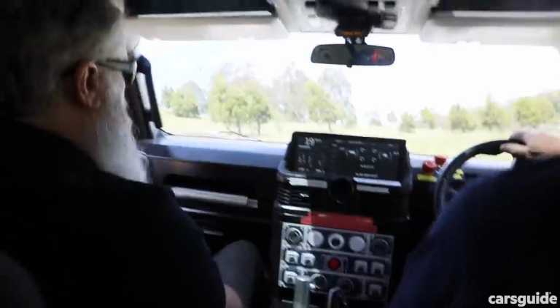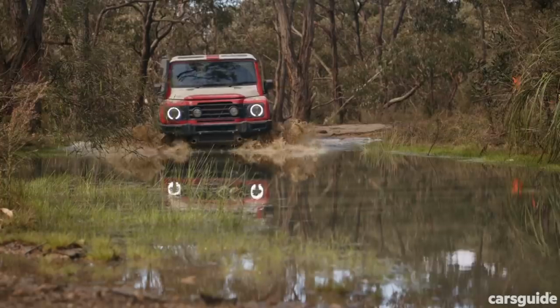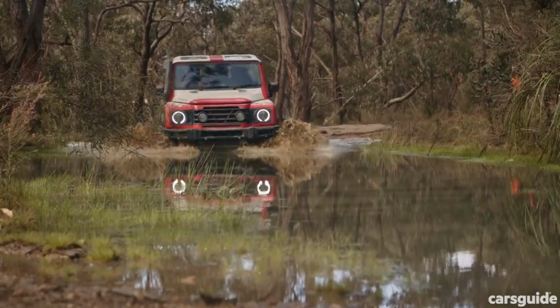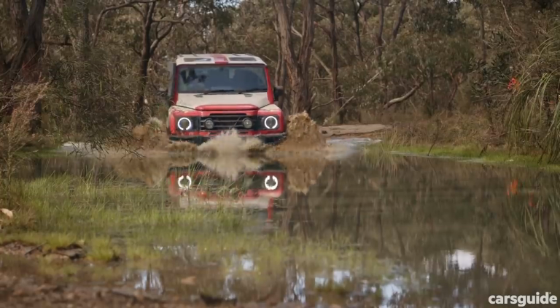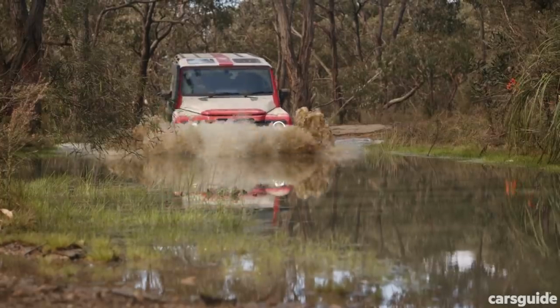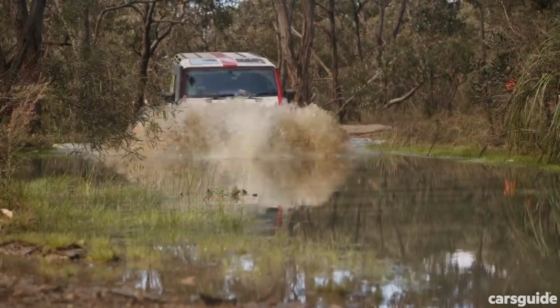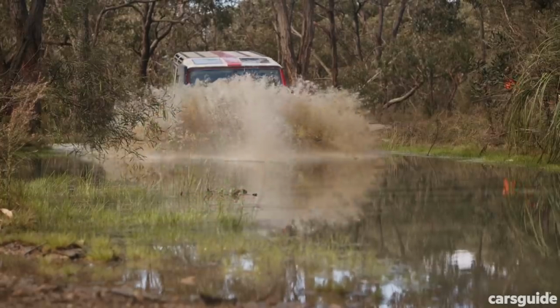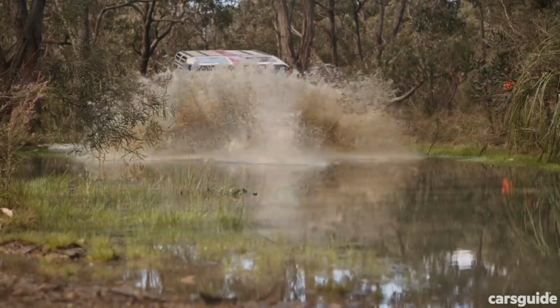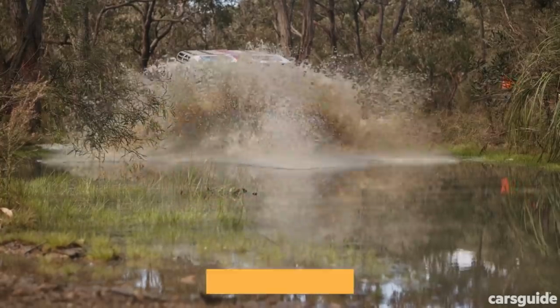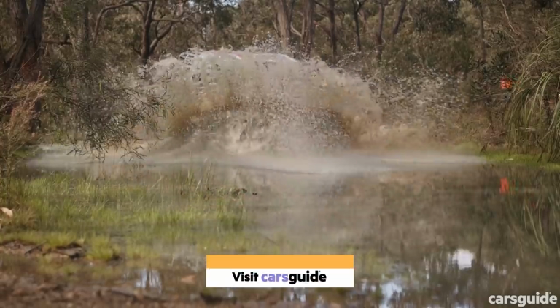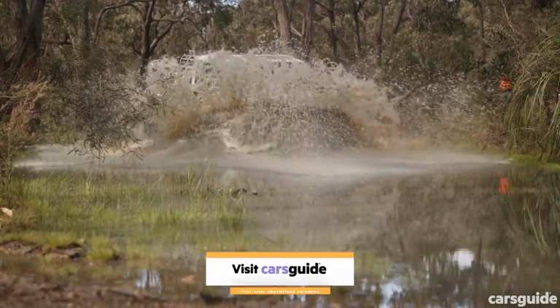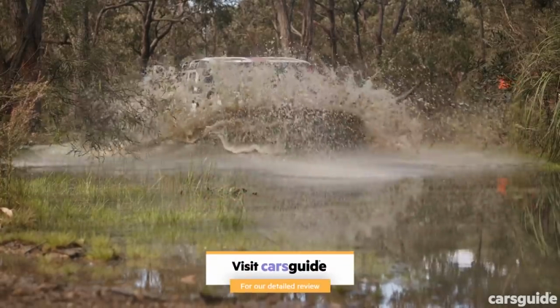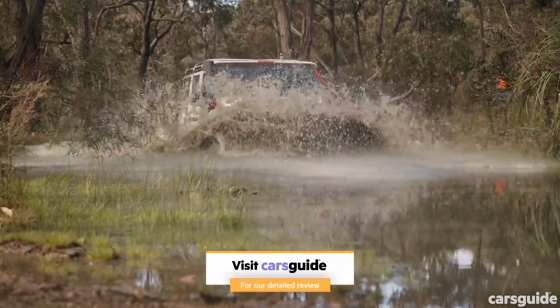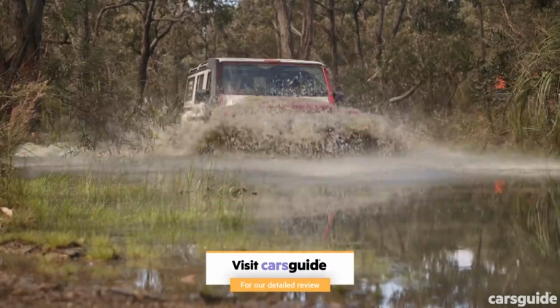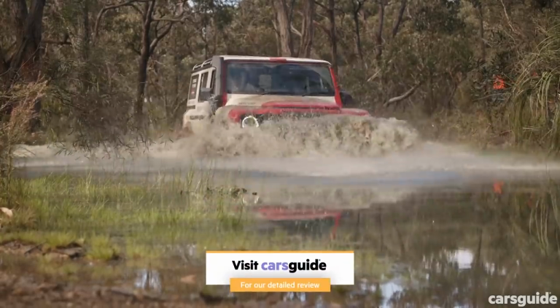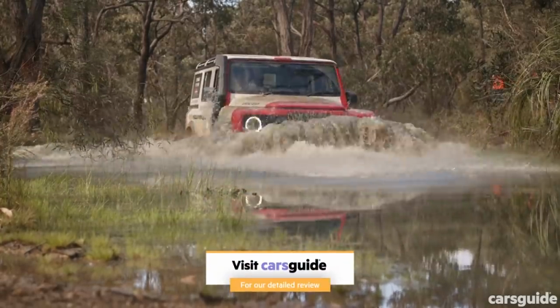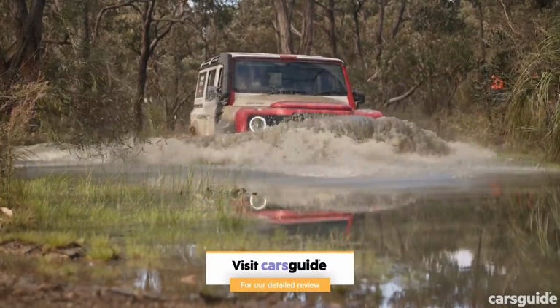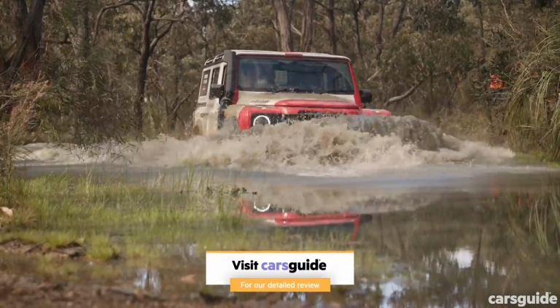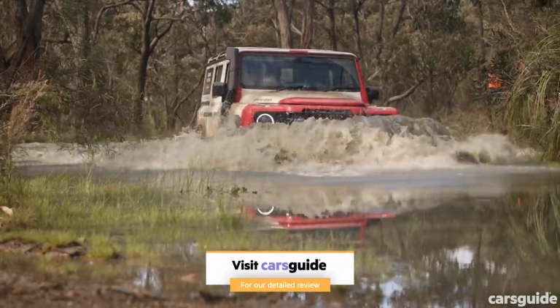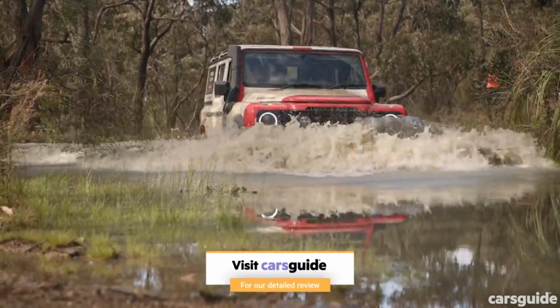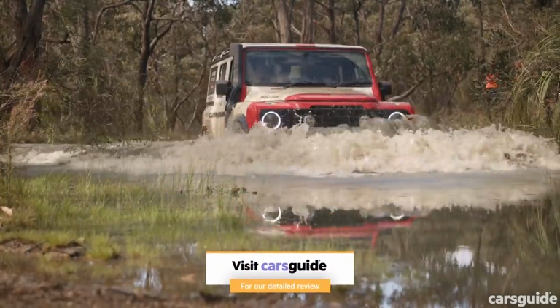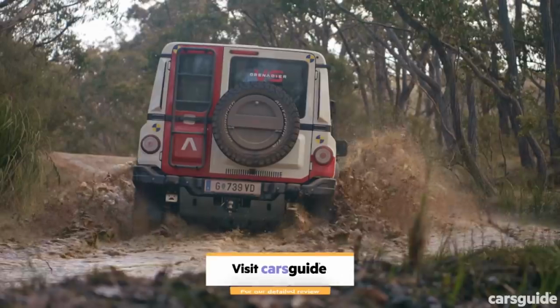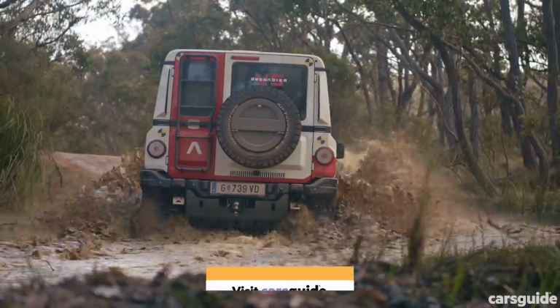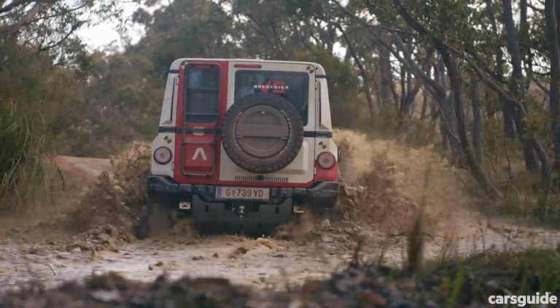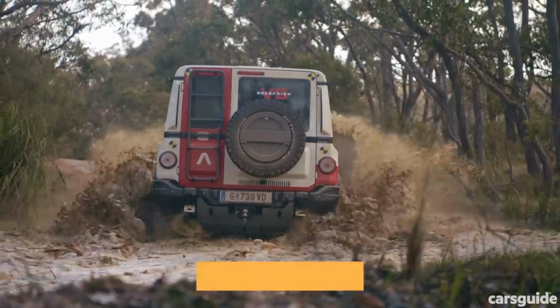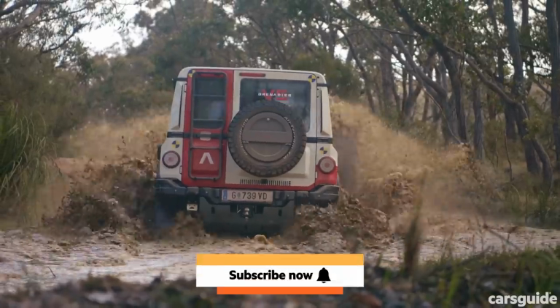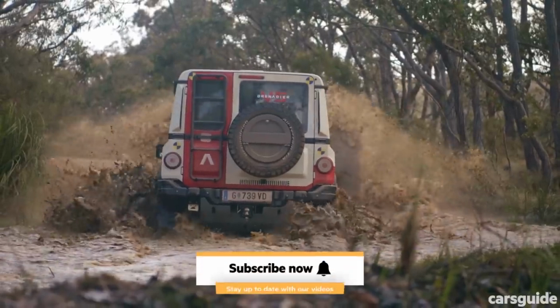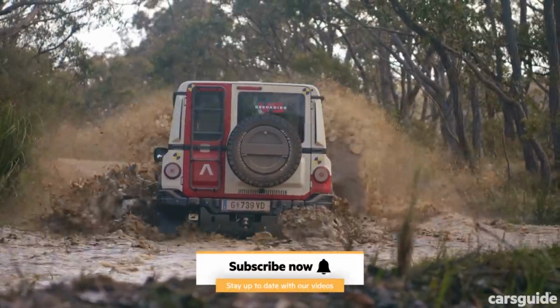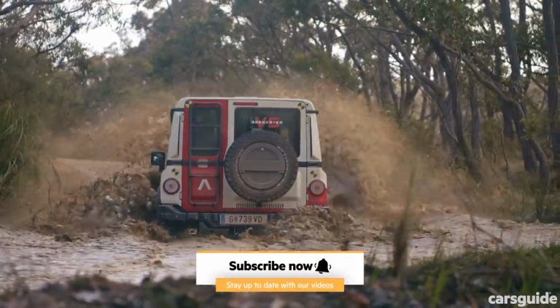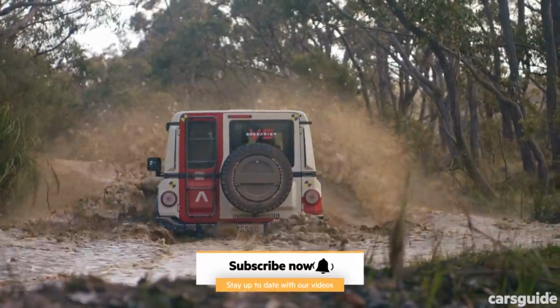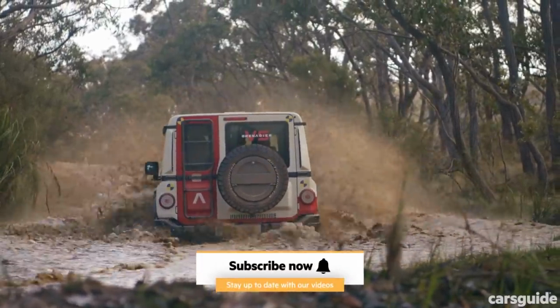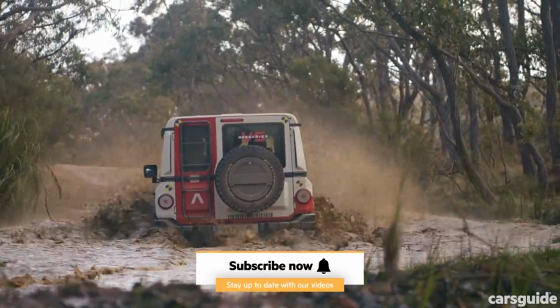In the meantime, check out all the Ineos Grenadier stories on the CarsGuide website, and don't forget to subscribe to this channel and hit the bell icon.